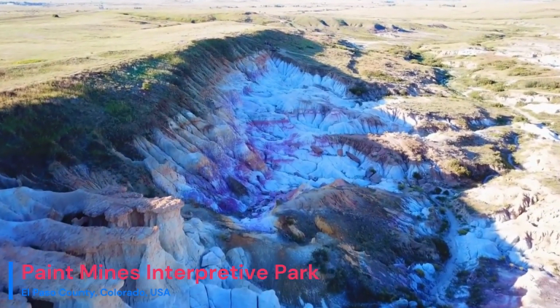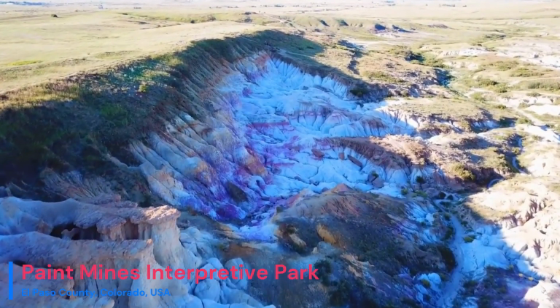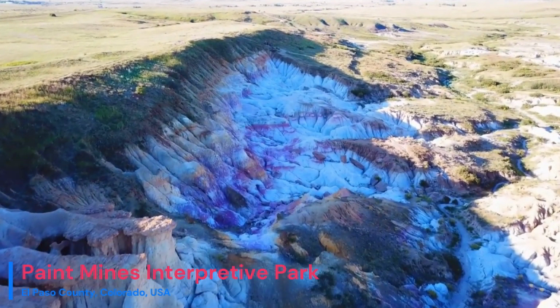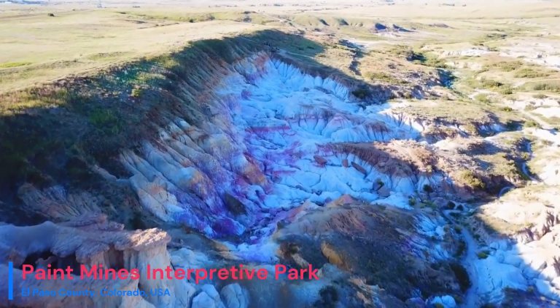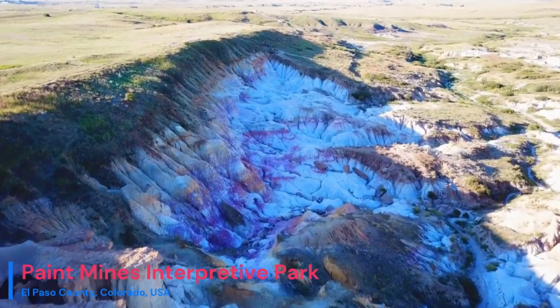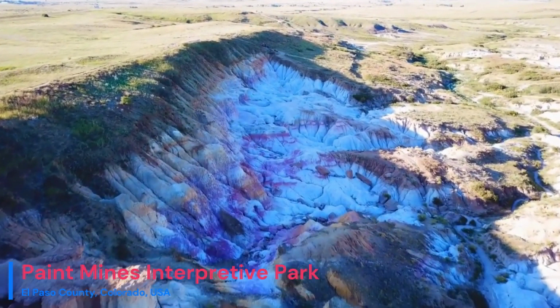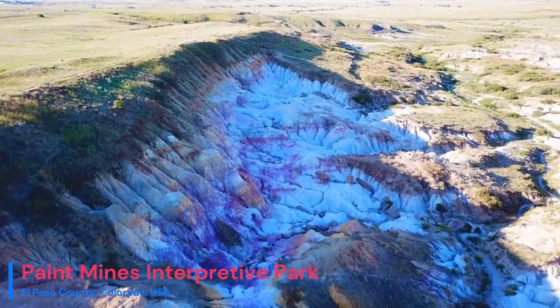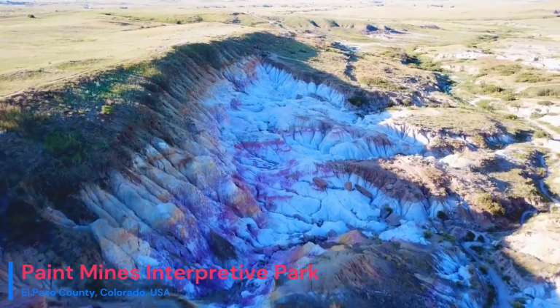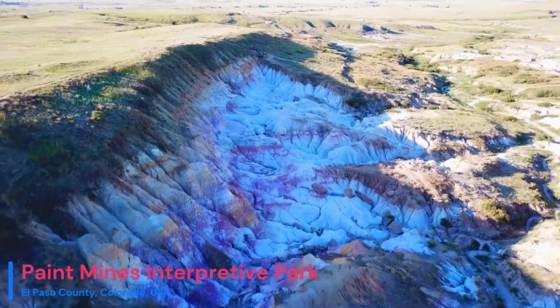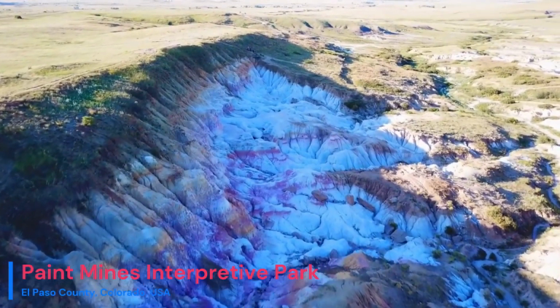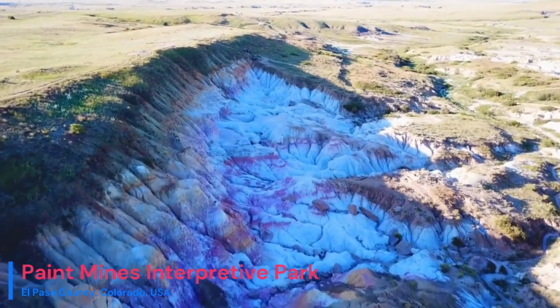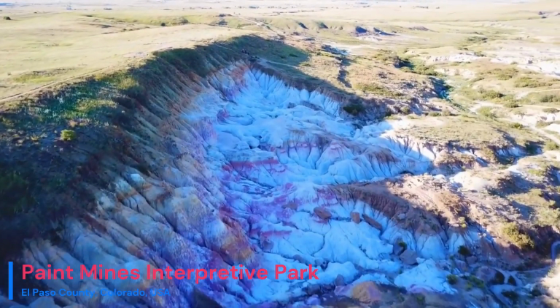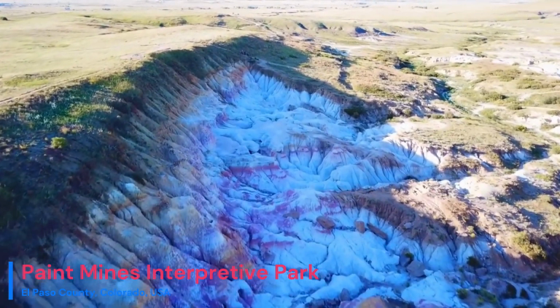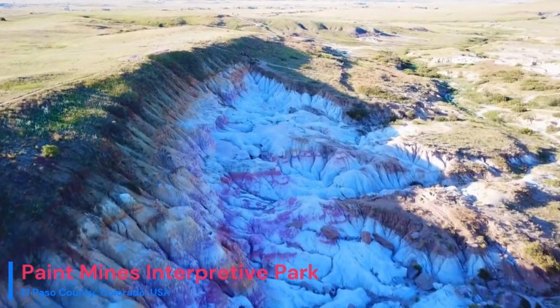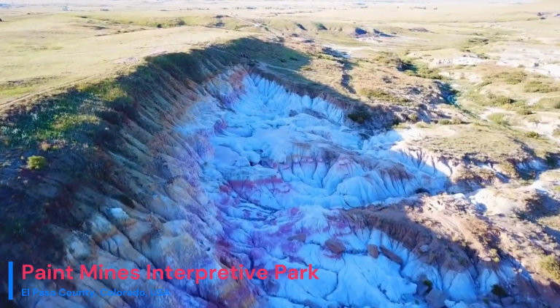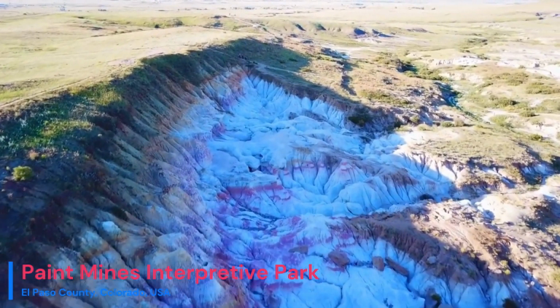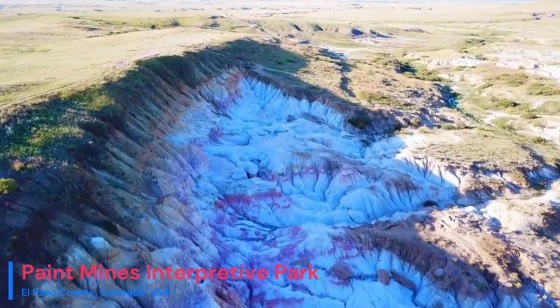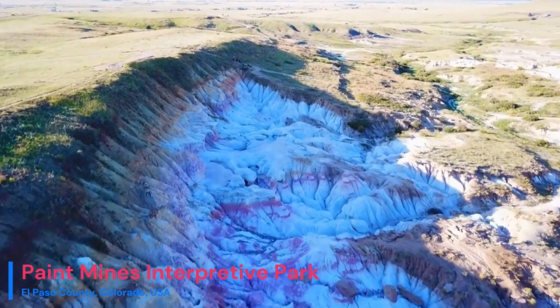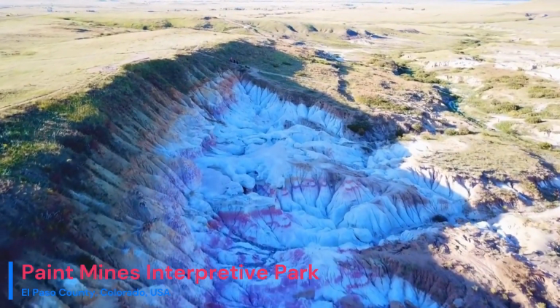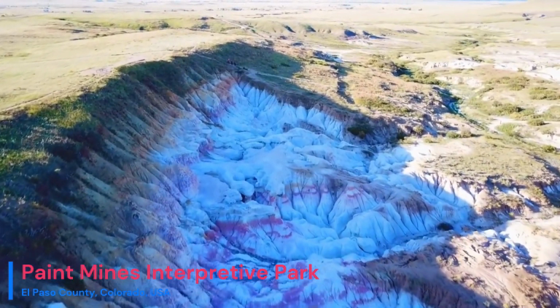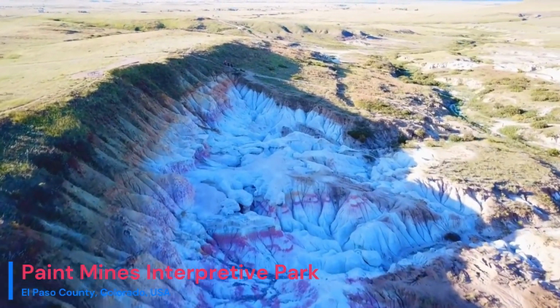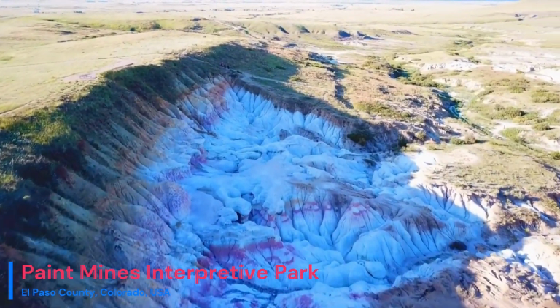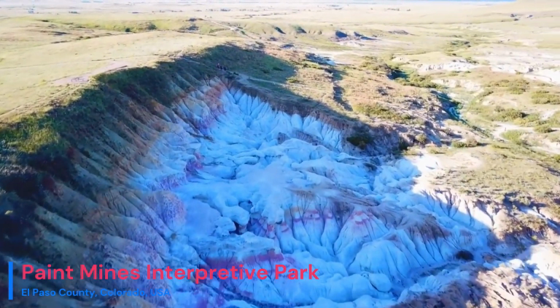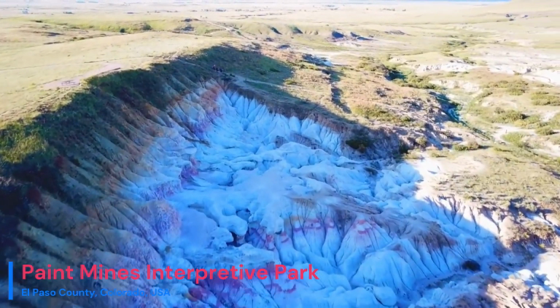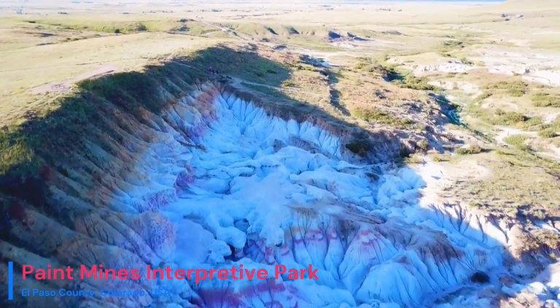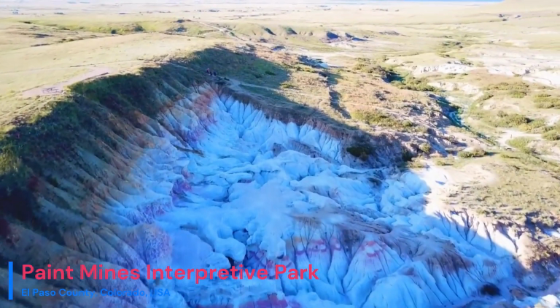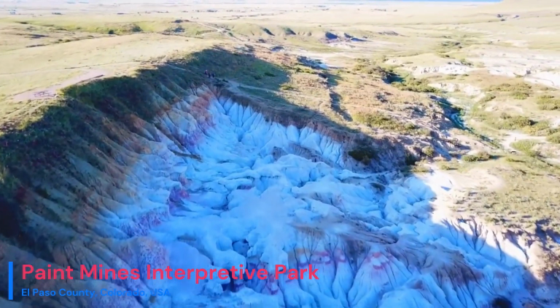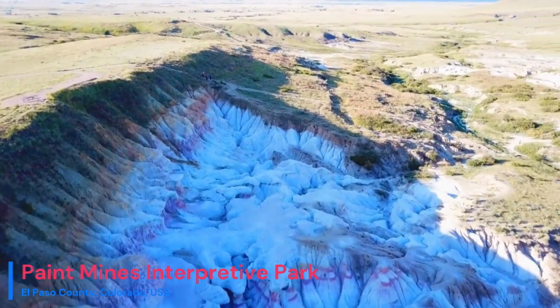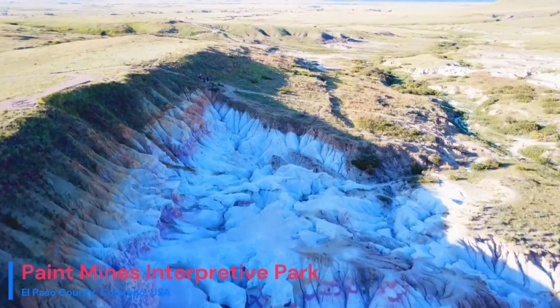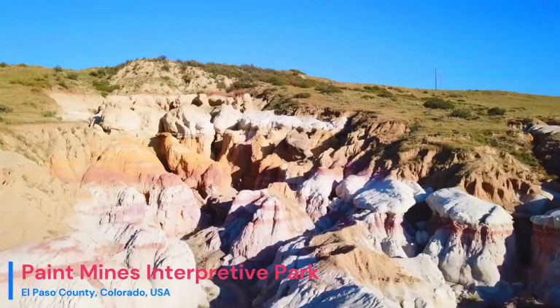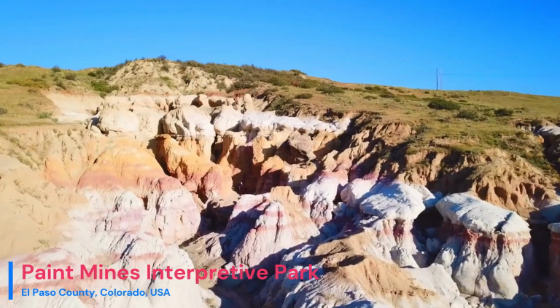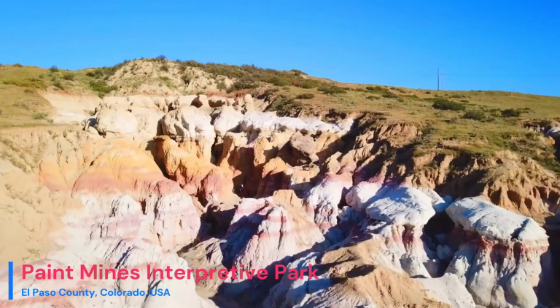As time progressed, oxidation processes painted these rocks with vibrant hues of red, pink, purple, and white.